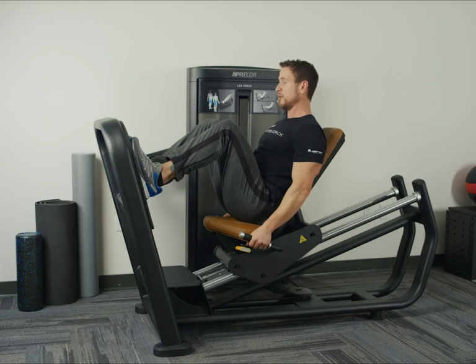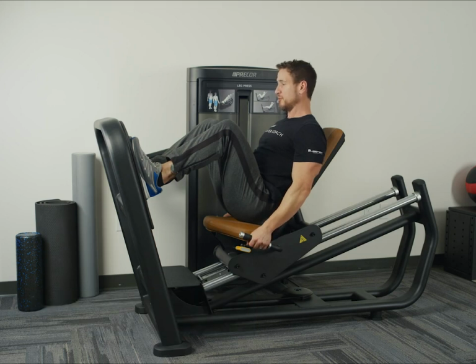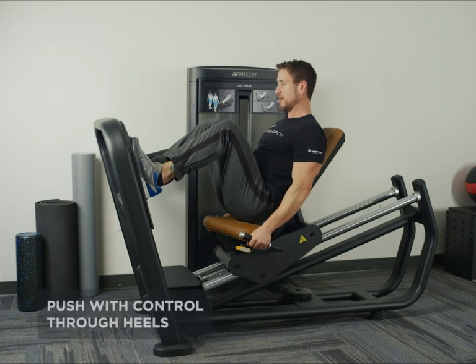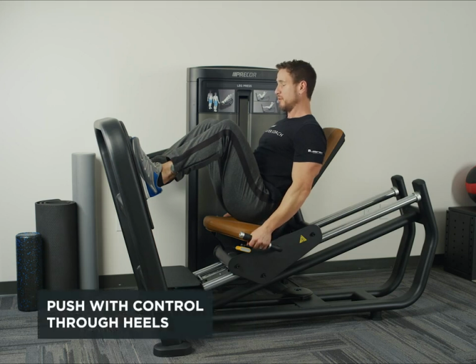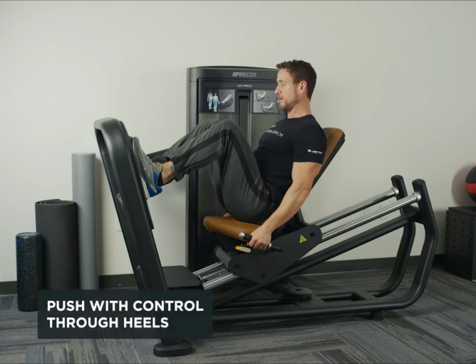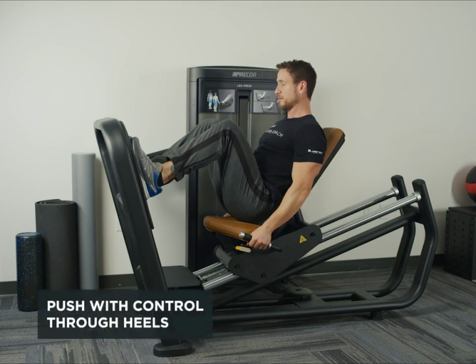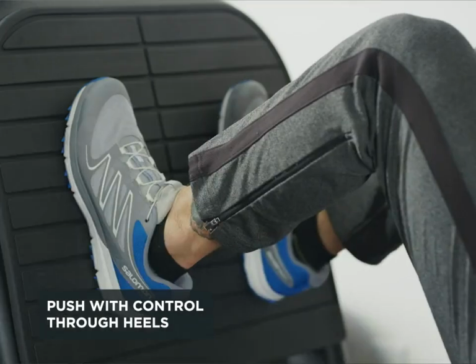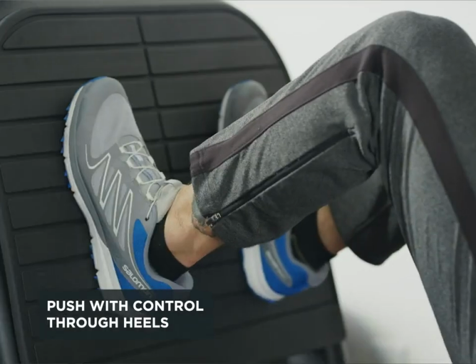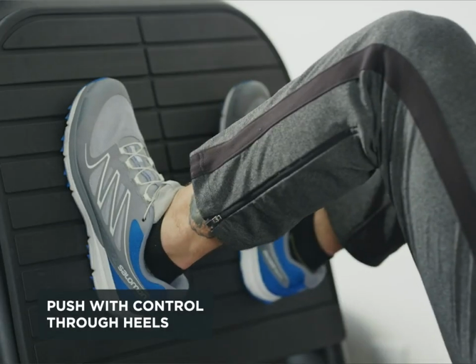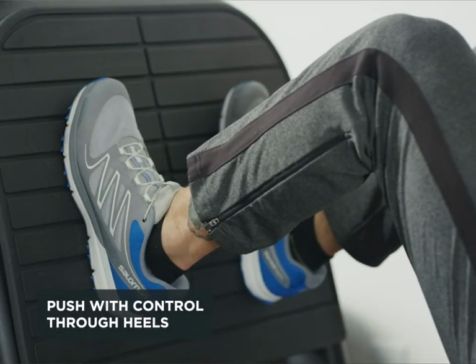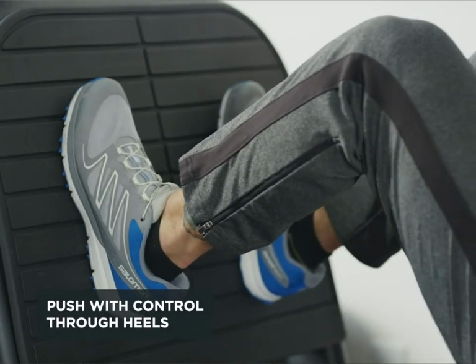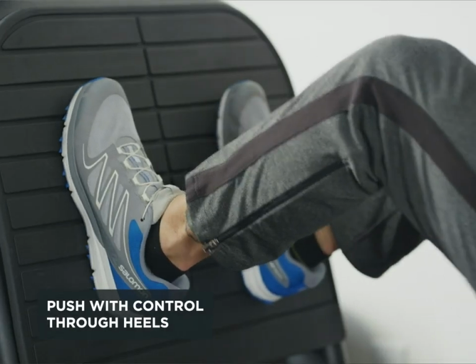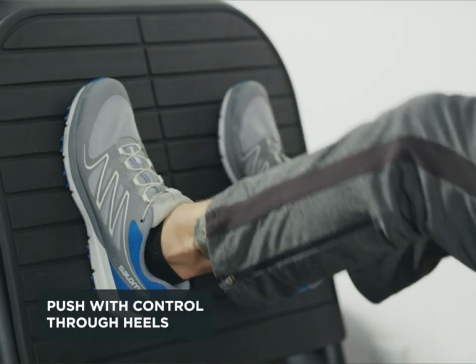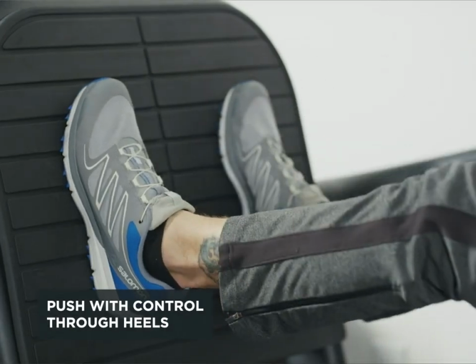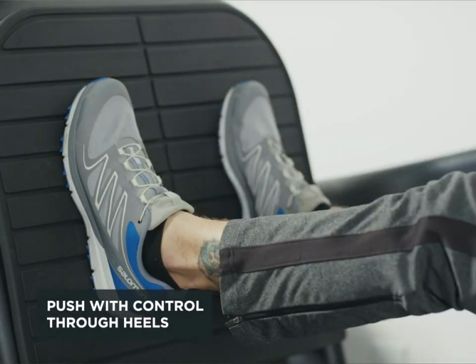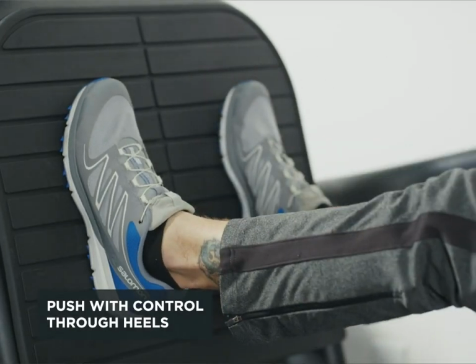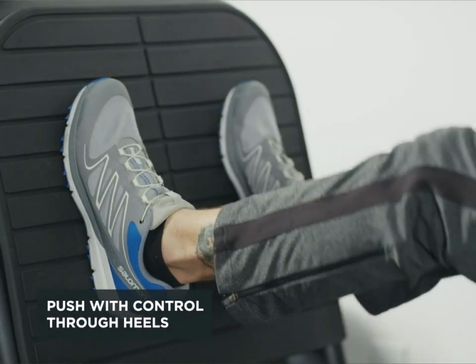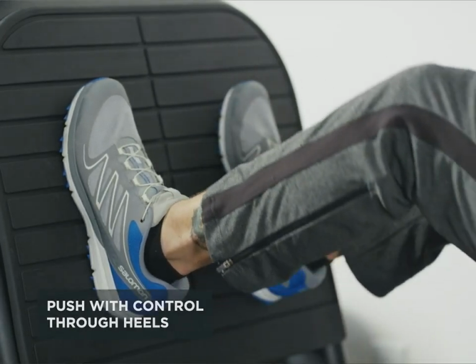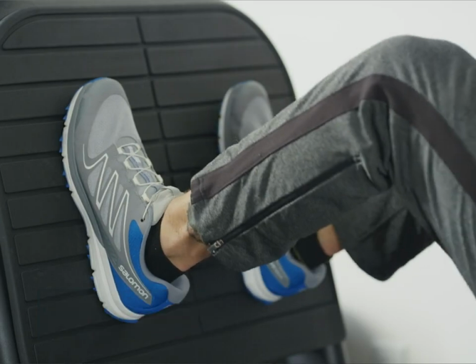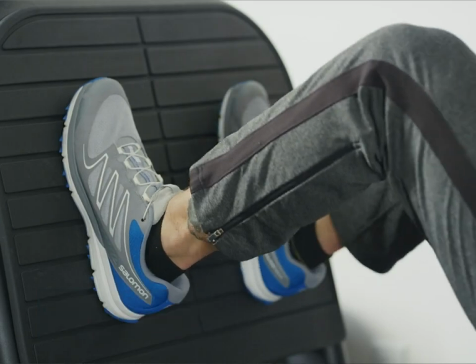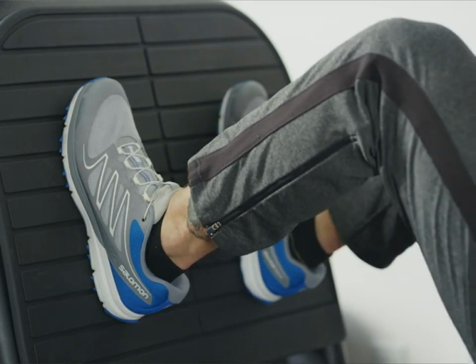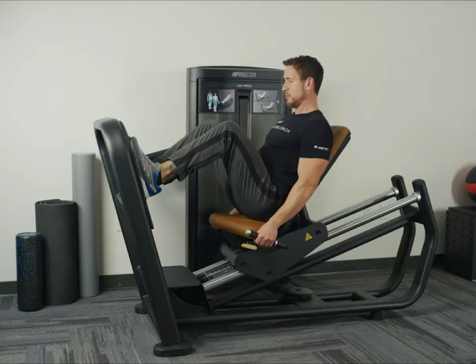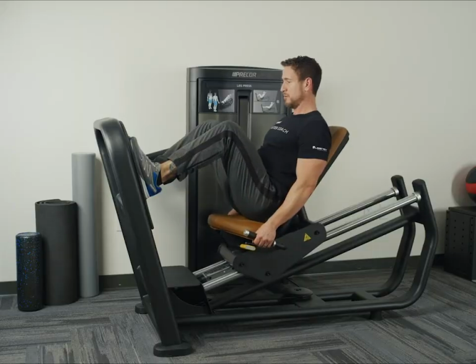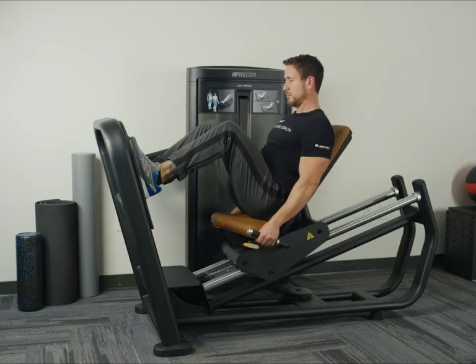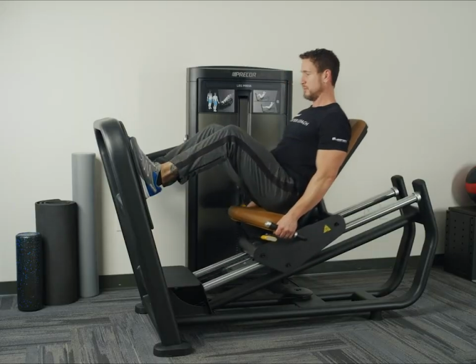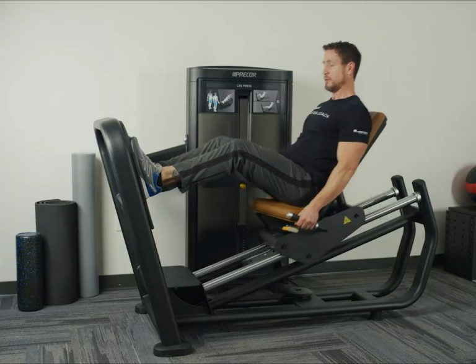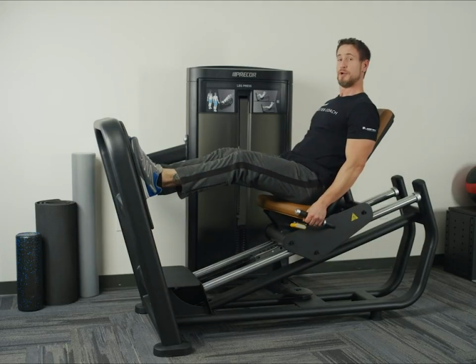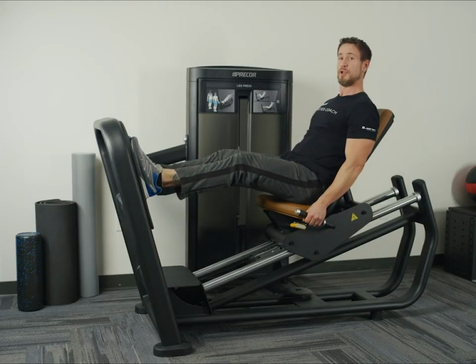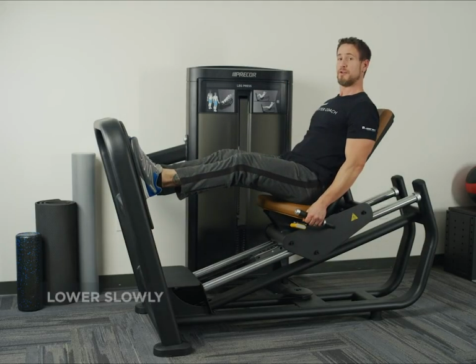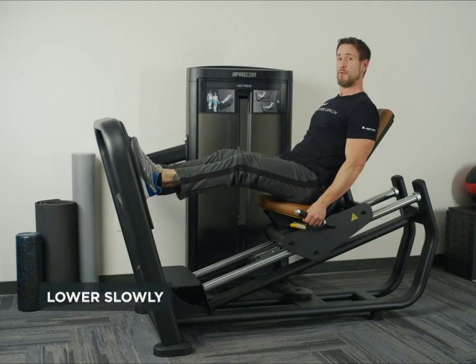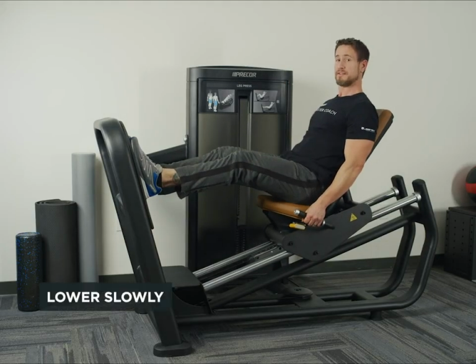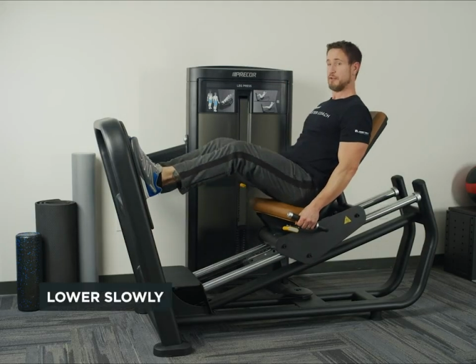Going to drive through your heels in a controlled manner, lowering the weight slowly.